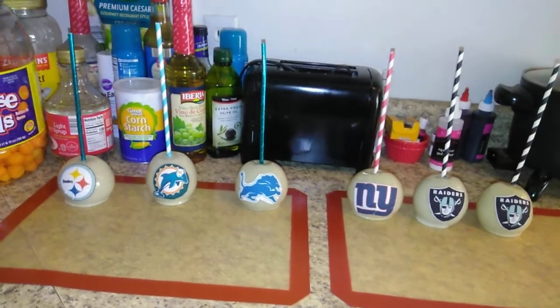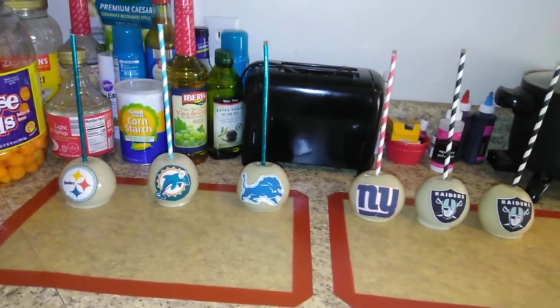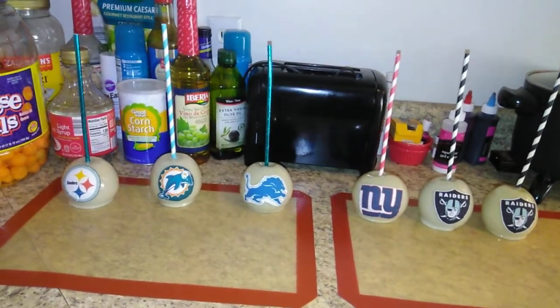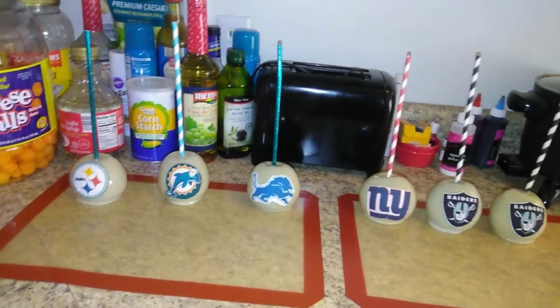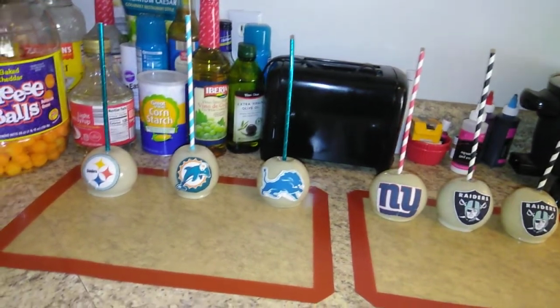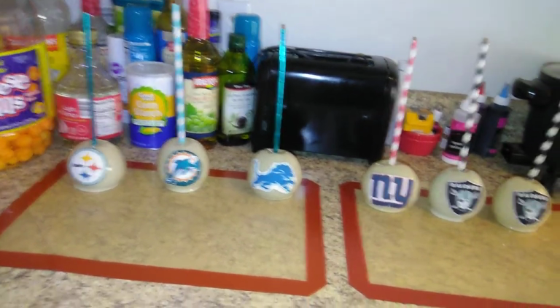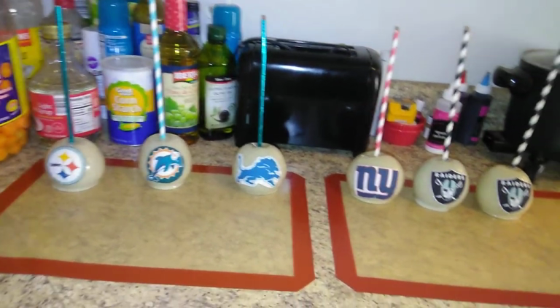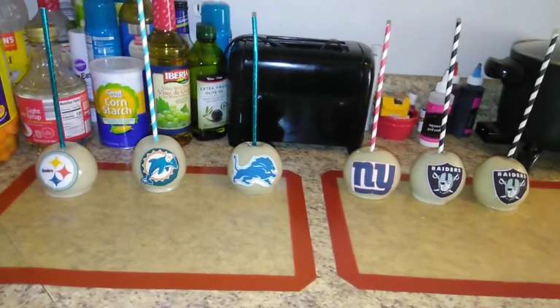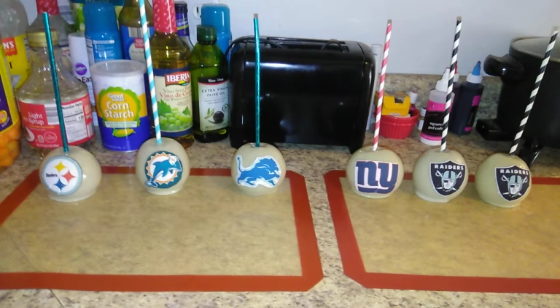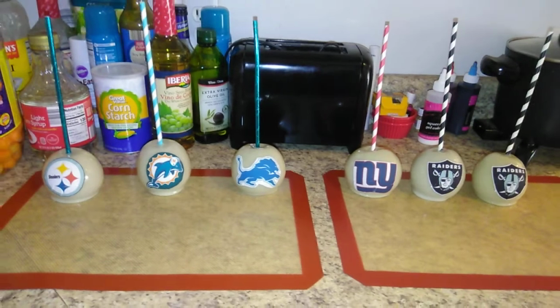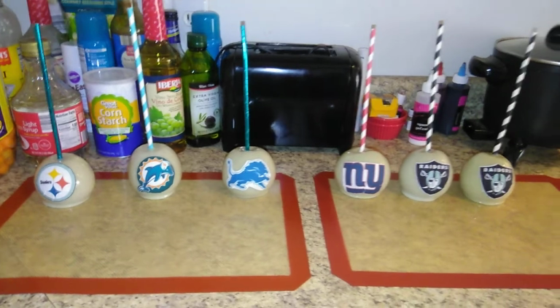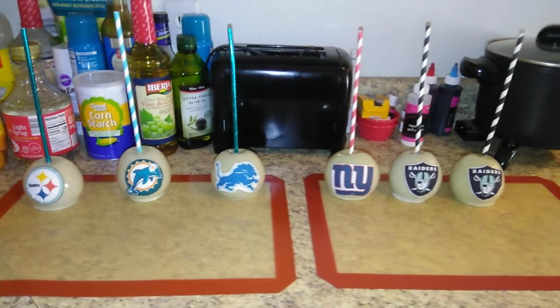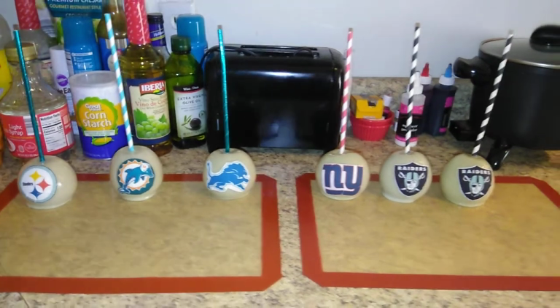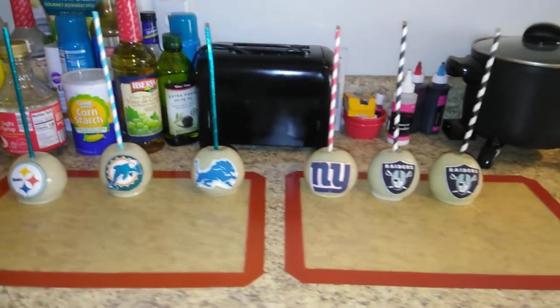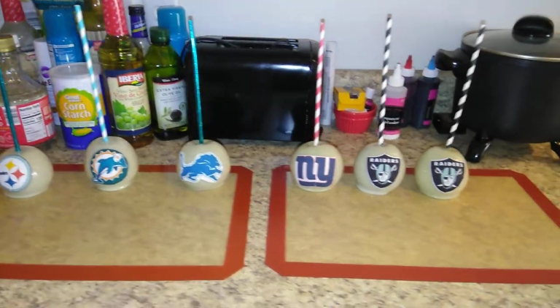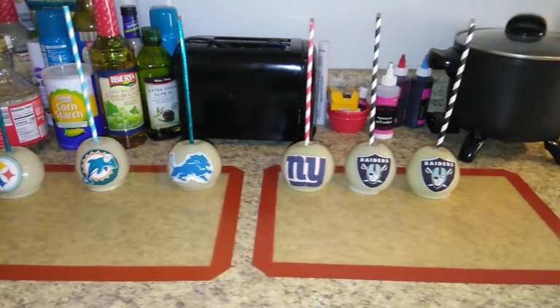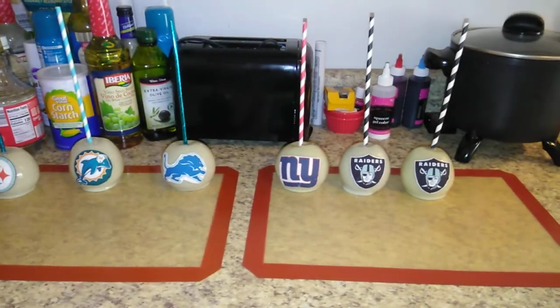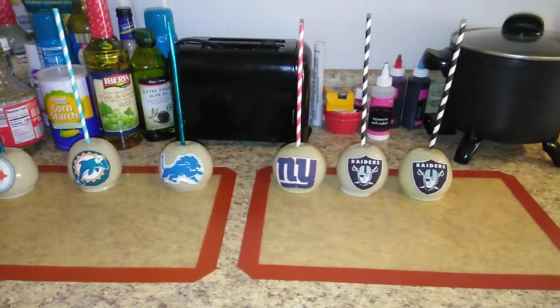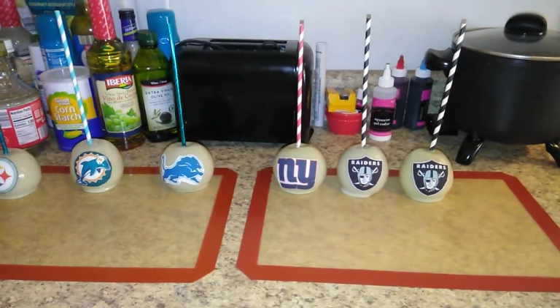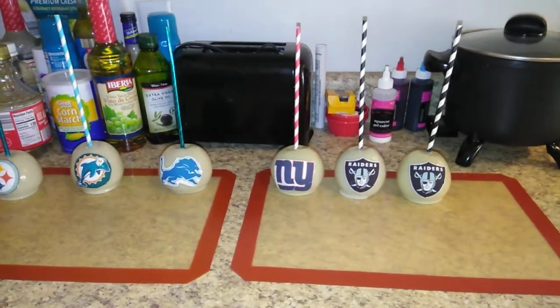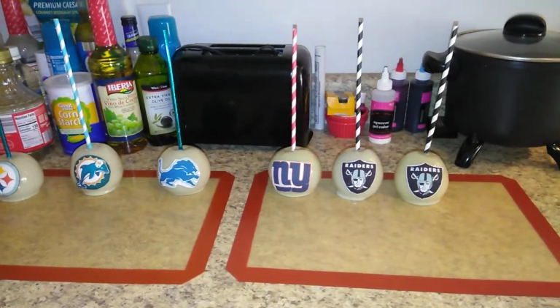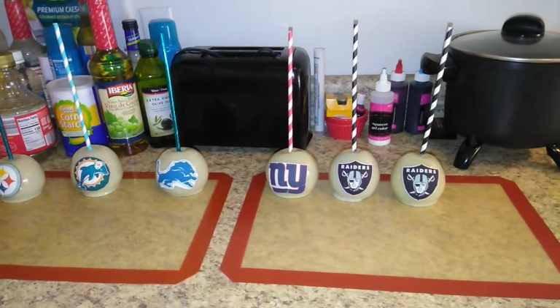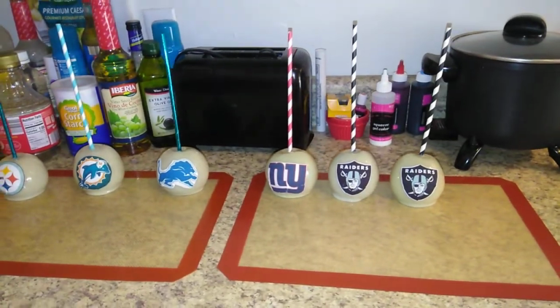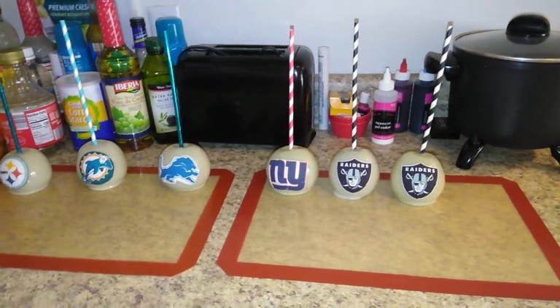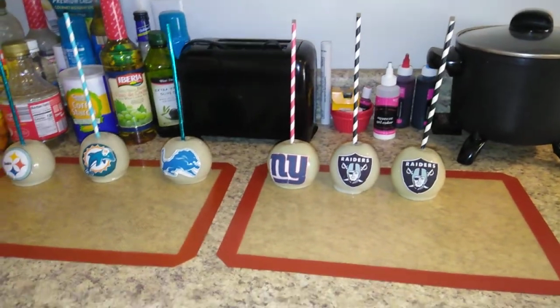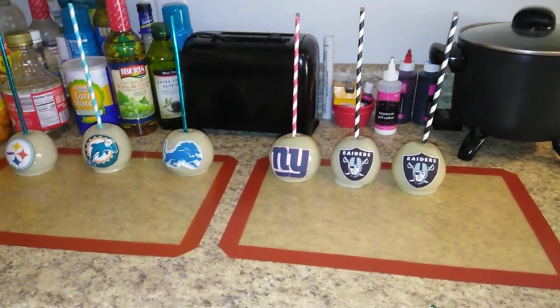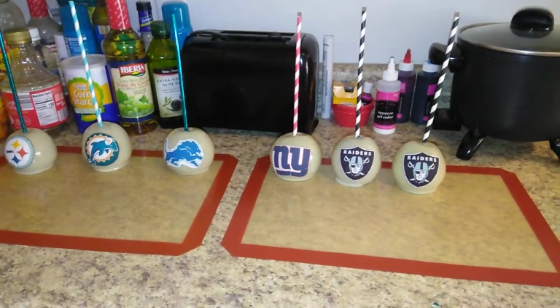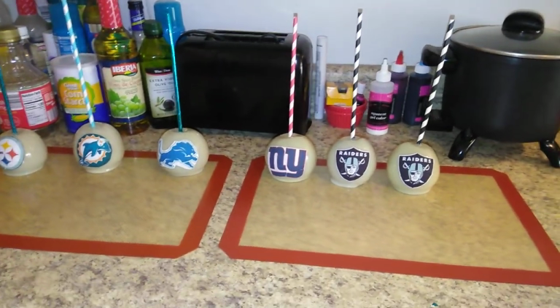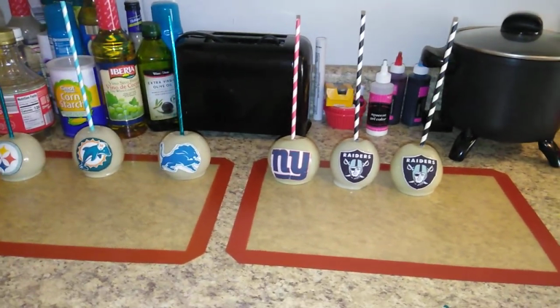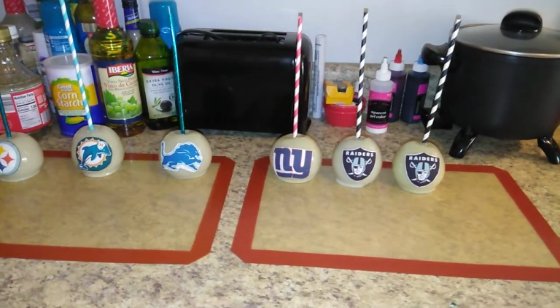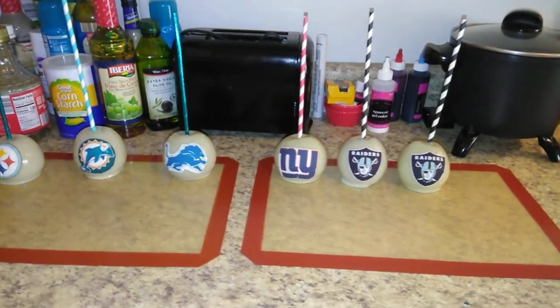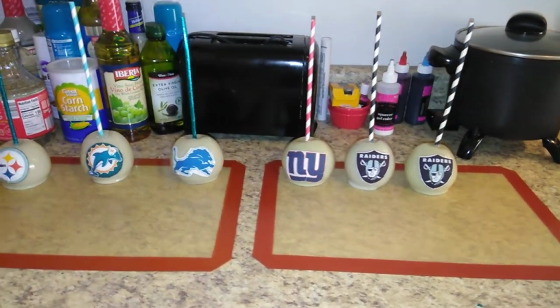I have placed all my labels on my apples. I'm going to start to decorate.